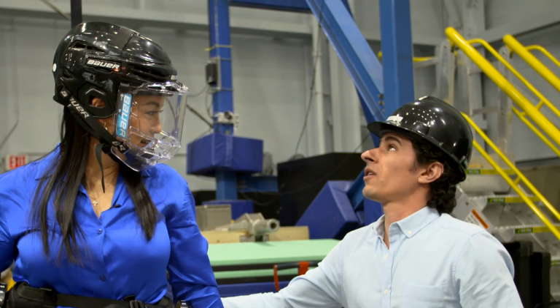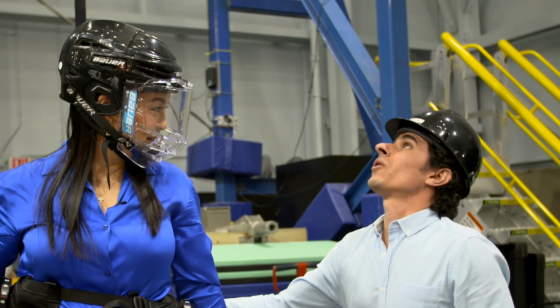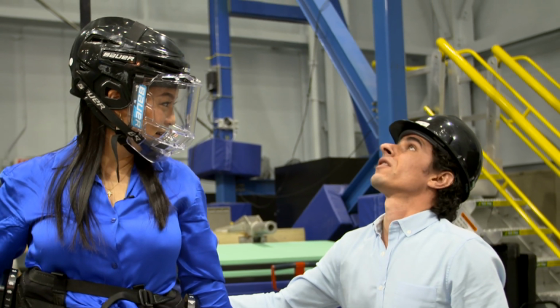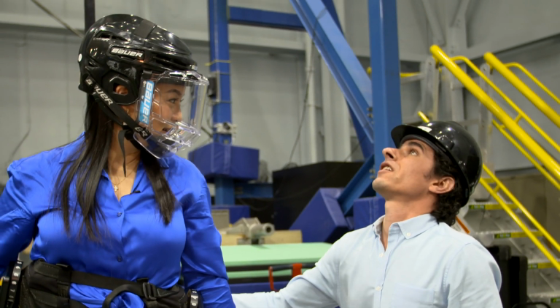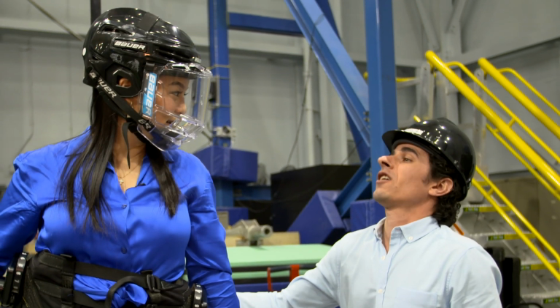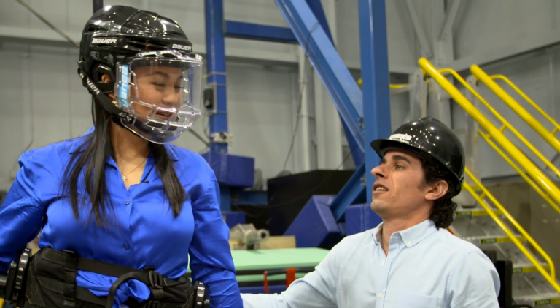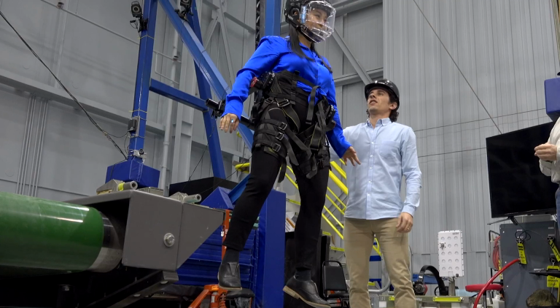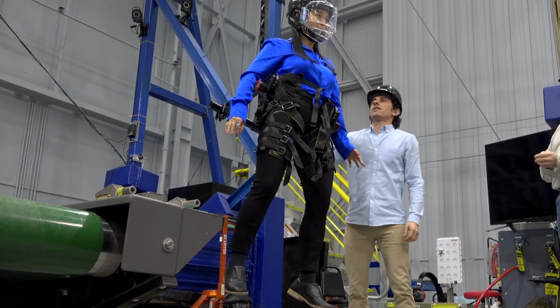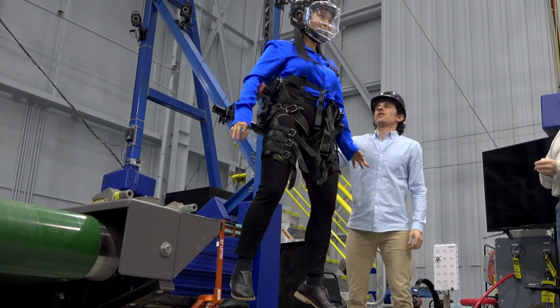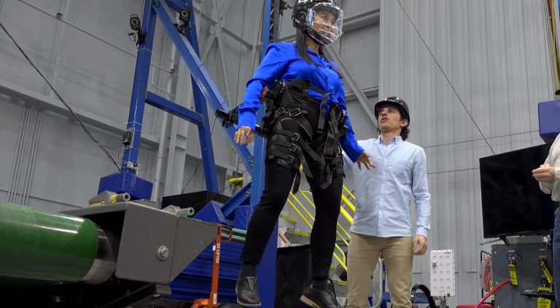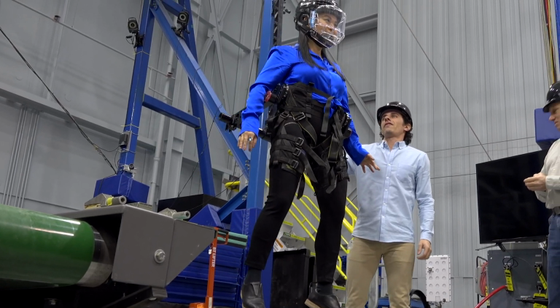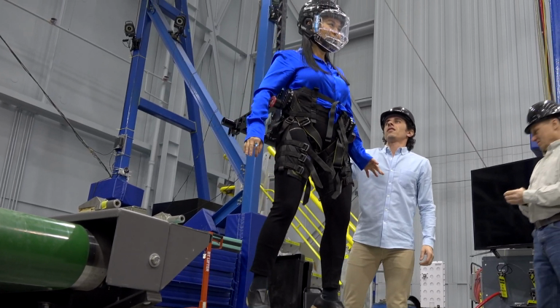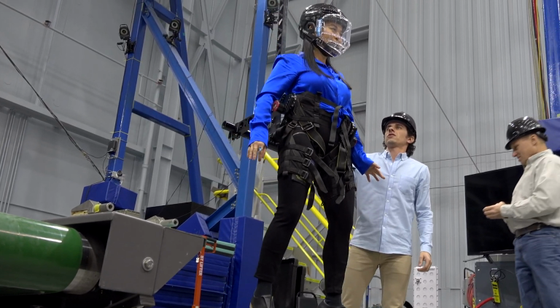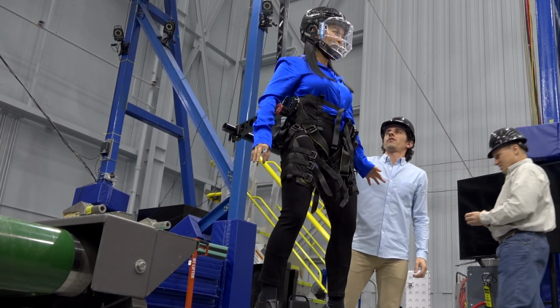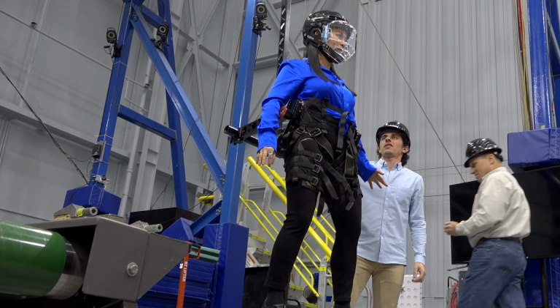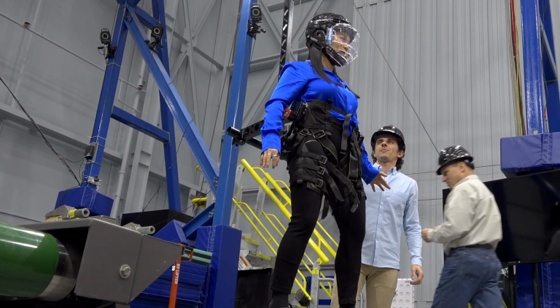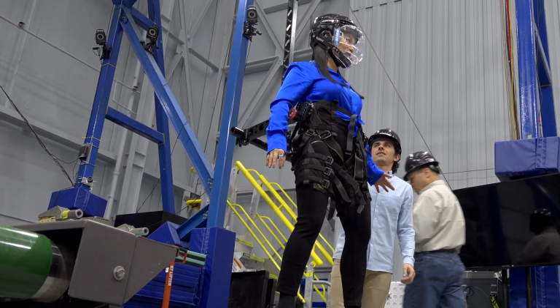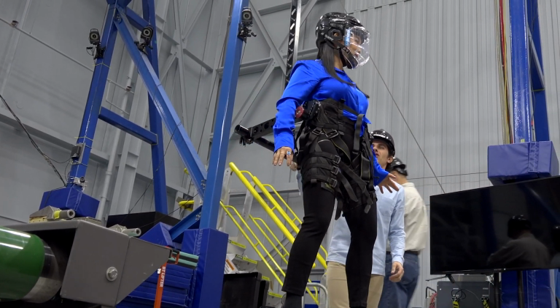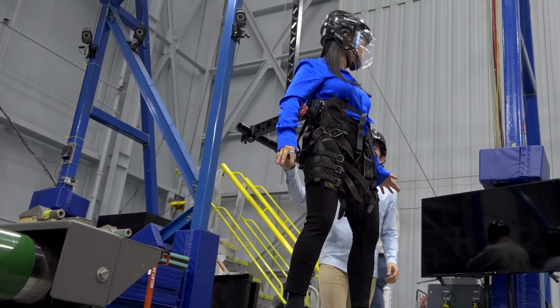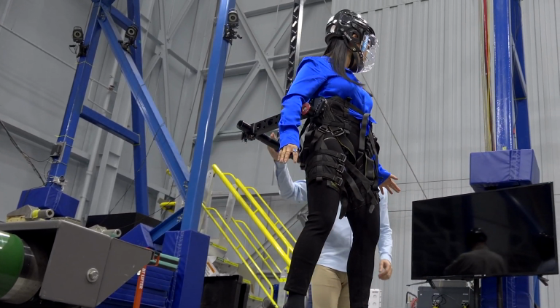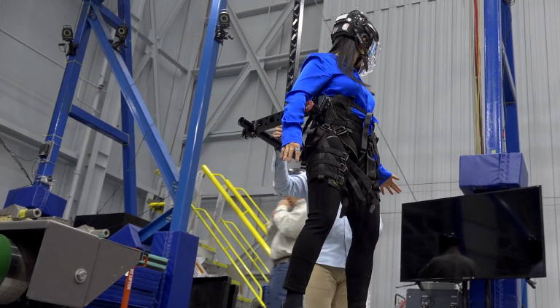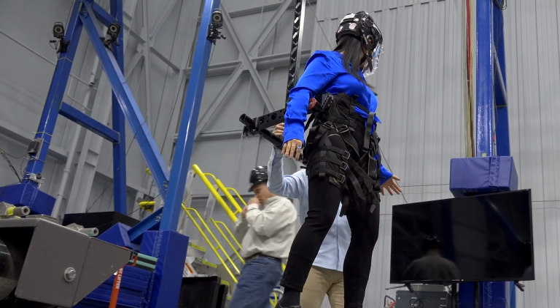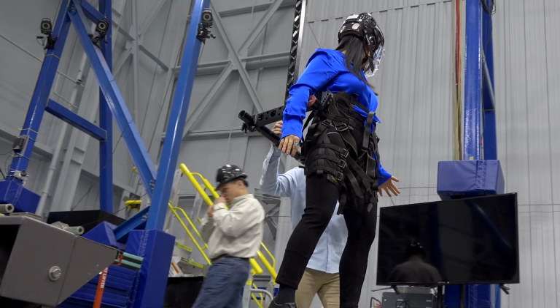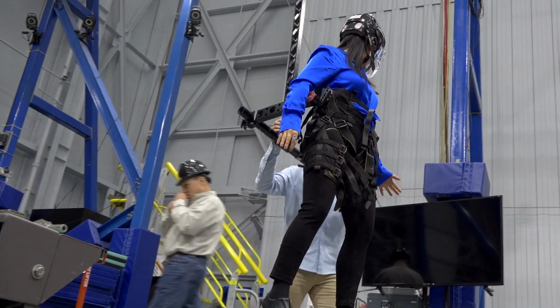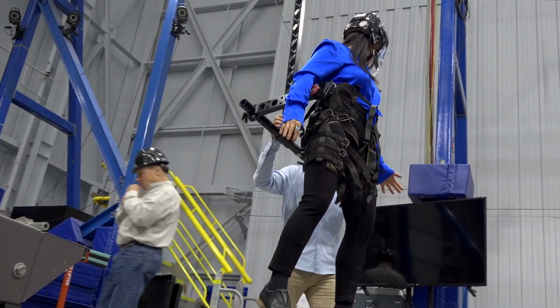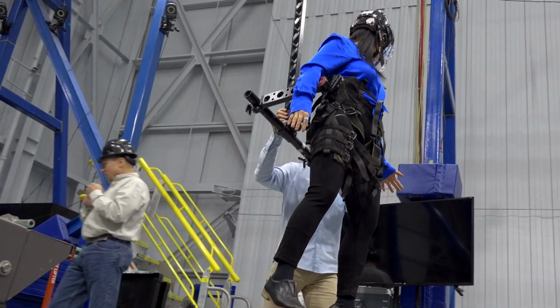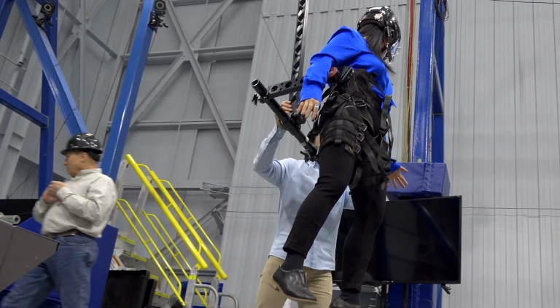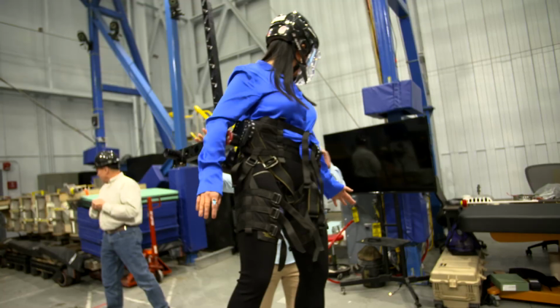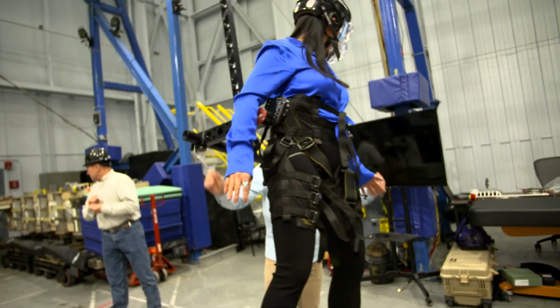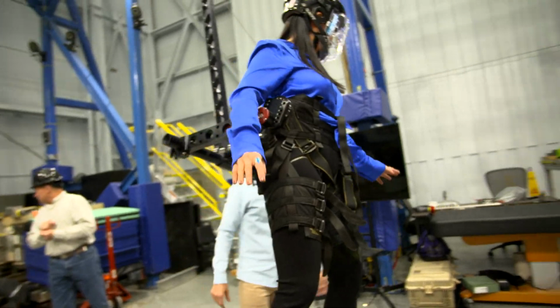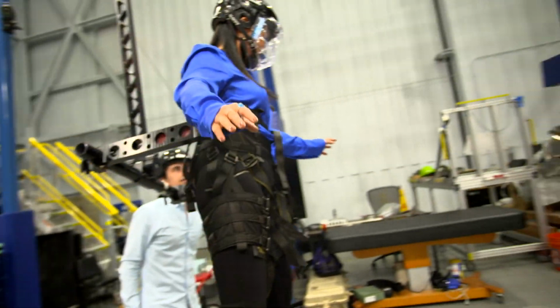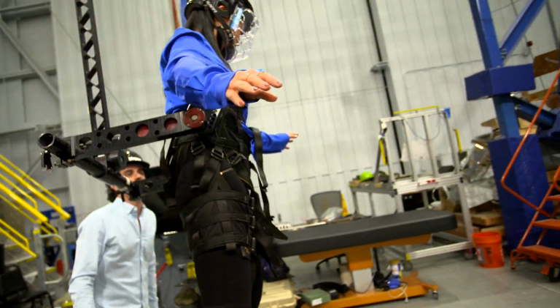So this right here is zero gravity. Whoa! Space Station. And if I were to push you and say, see ya.